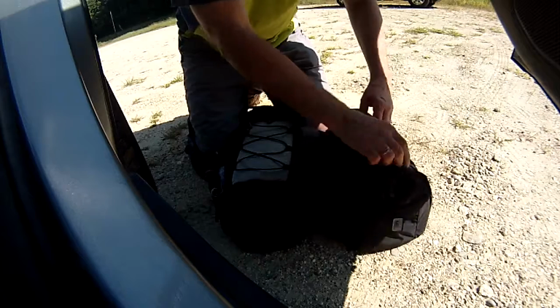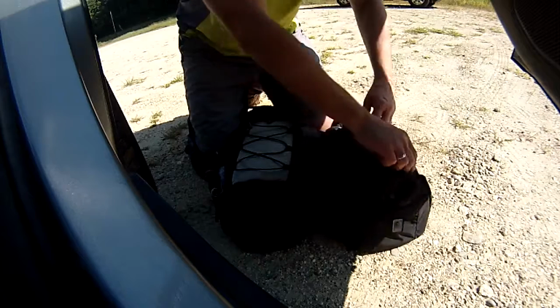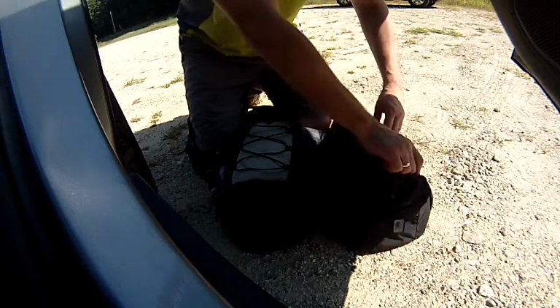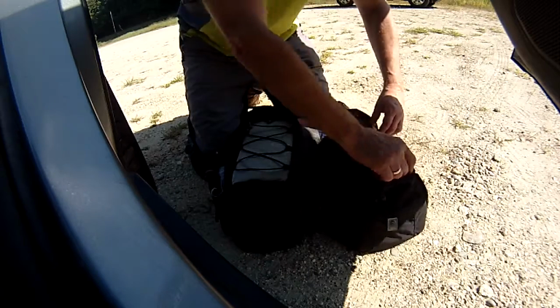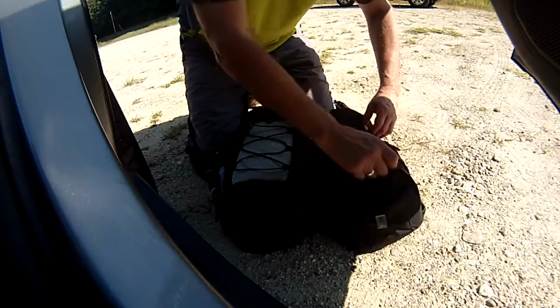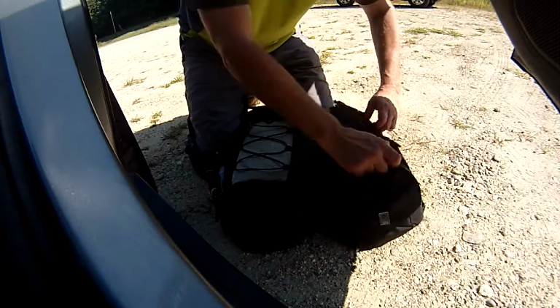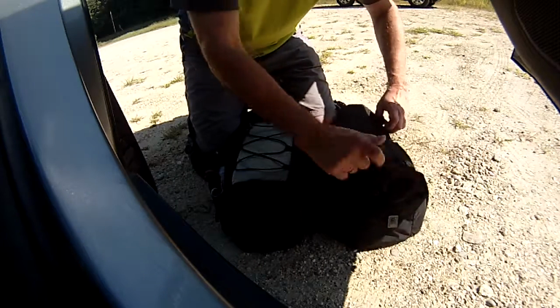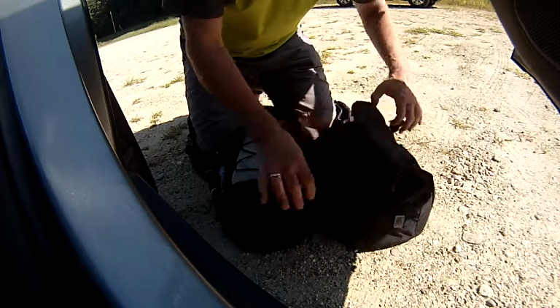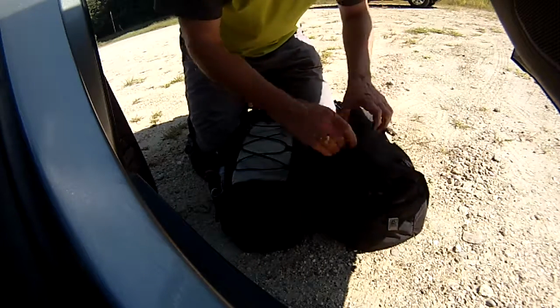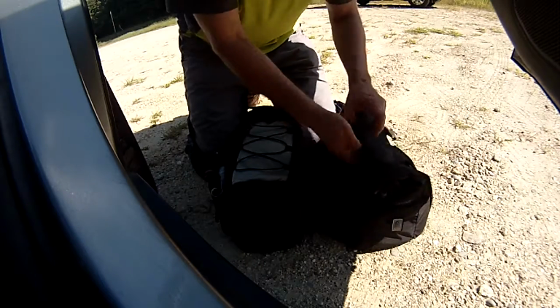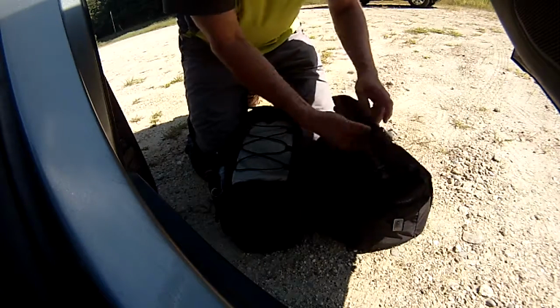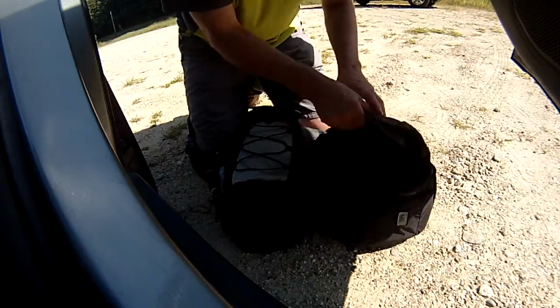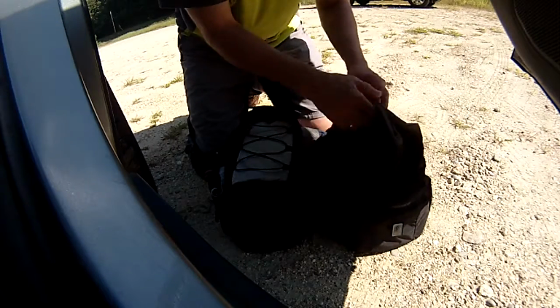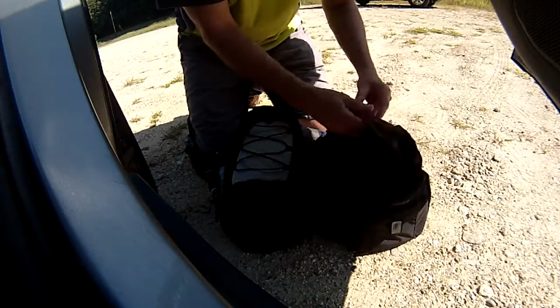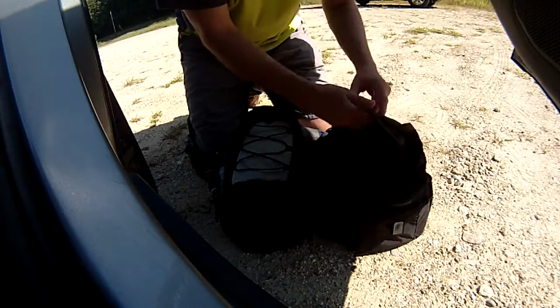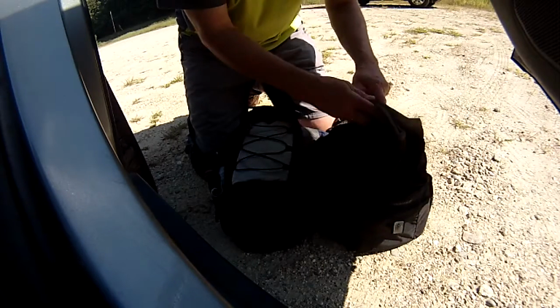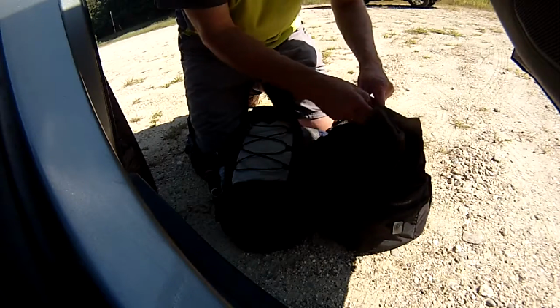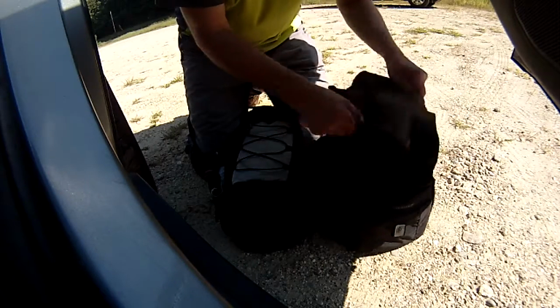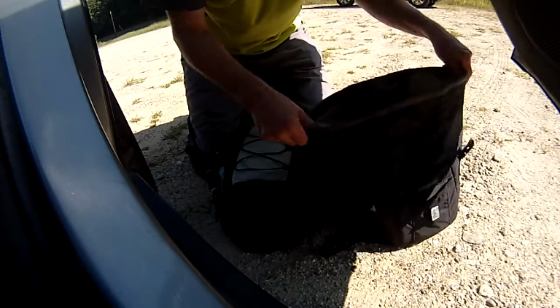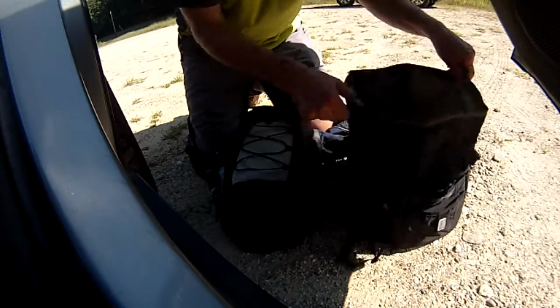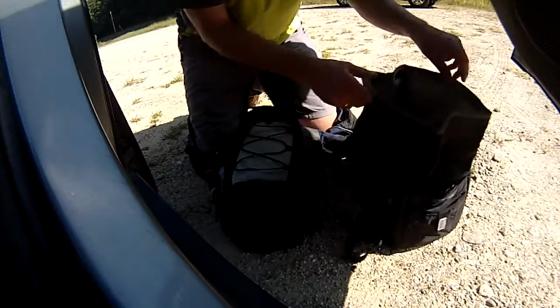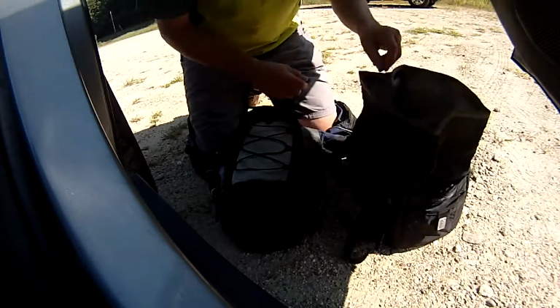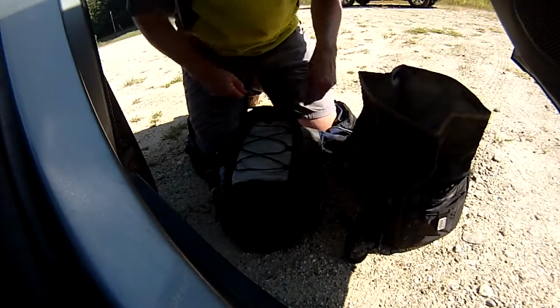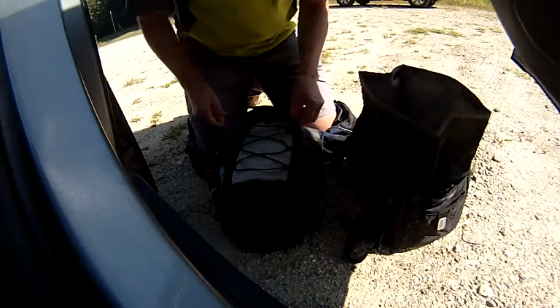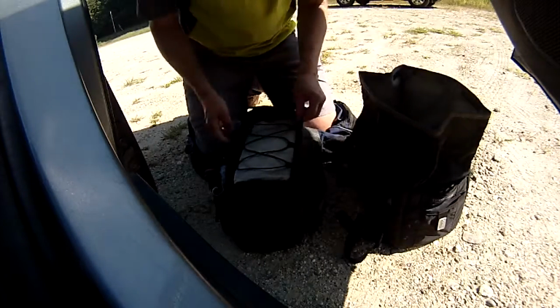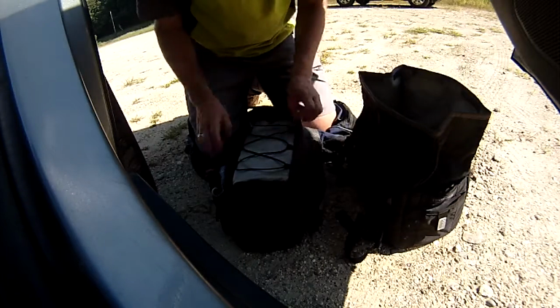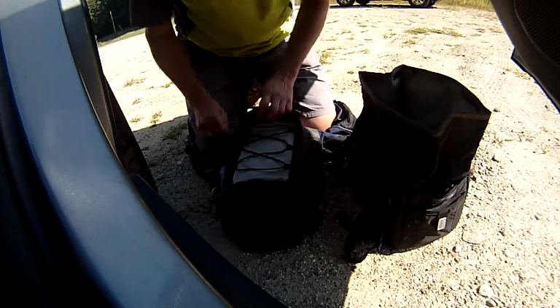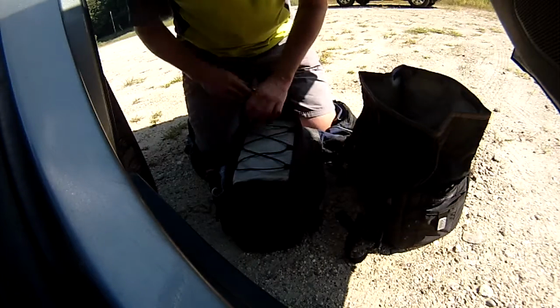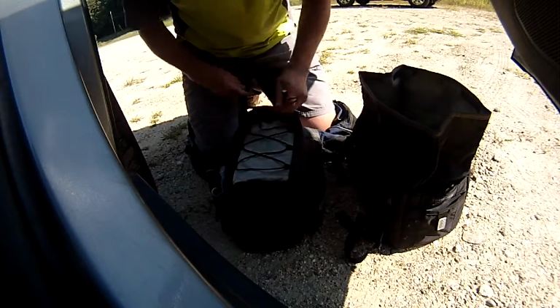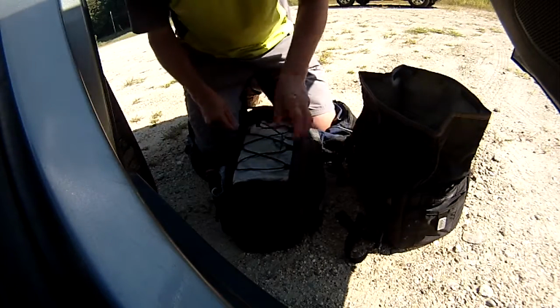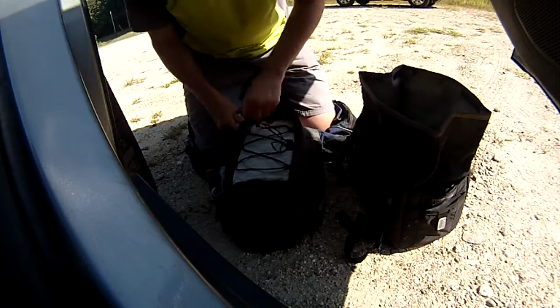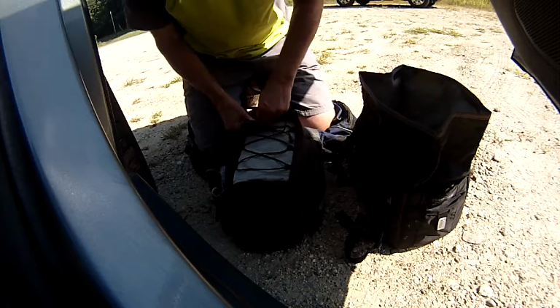I have to switch bags, so I'm going to be looking at everything I have.